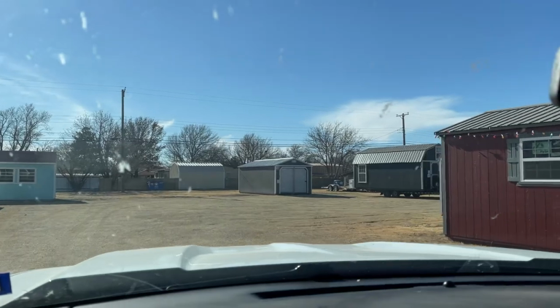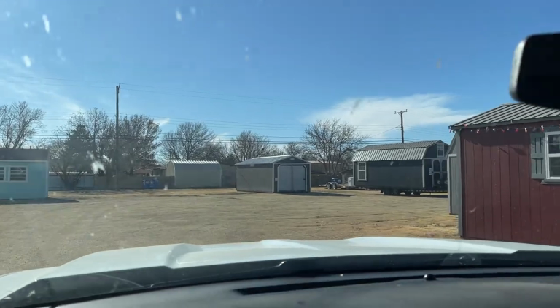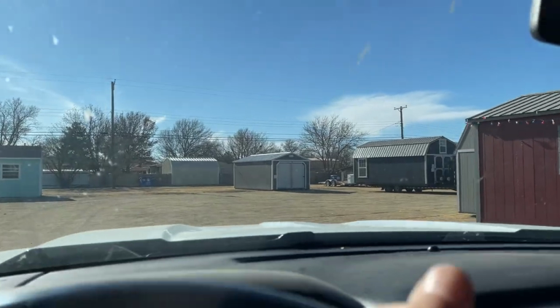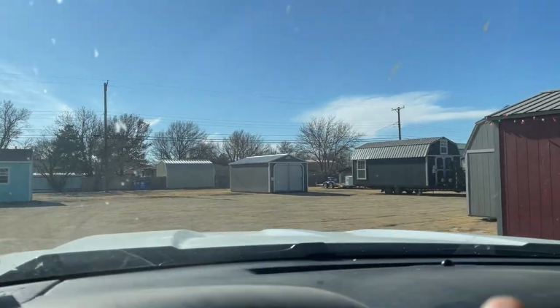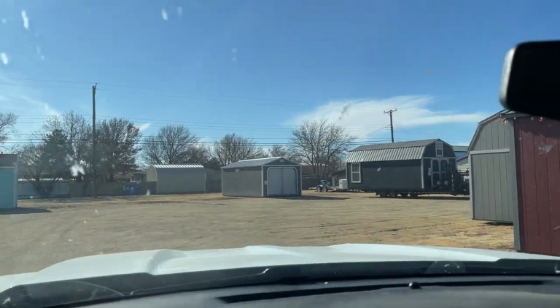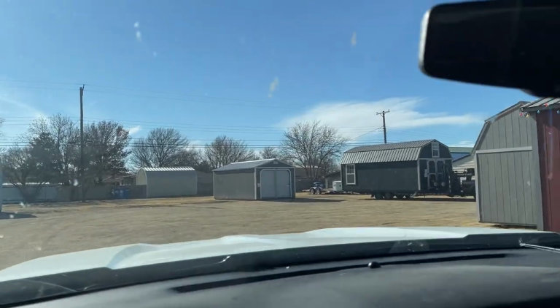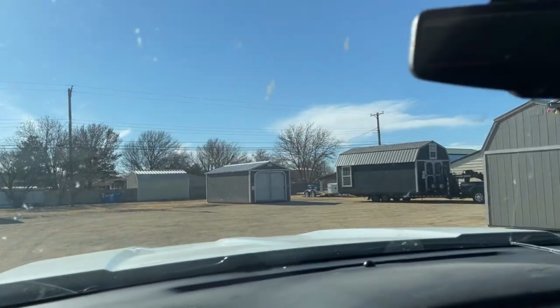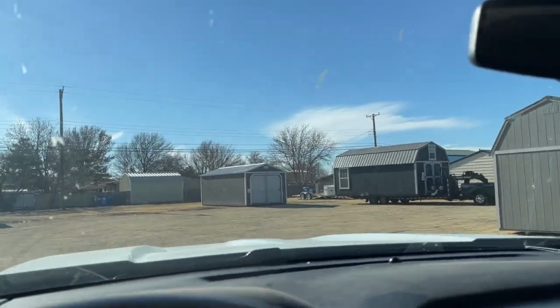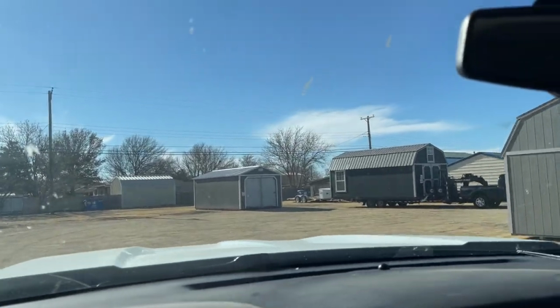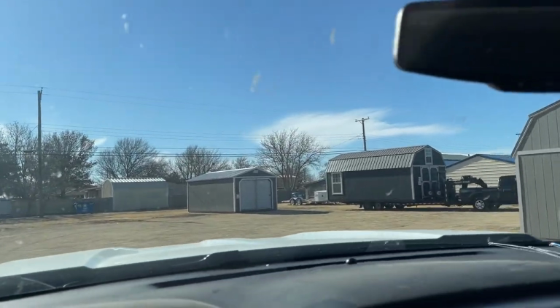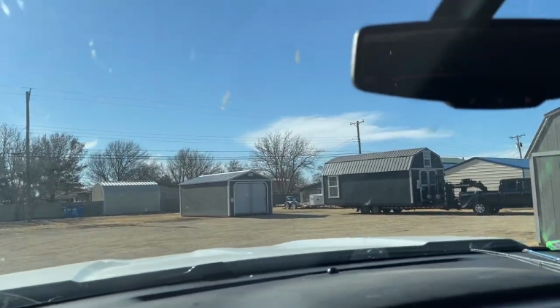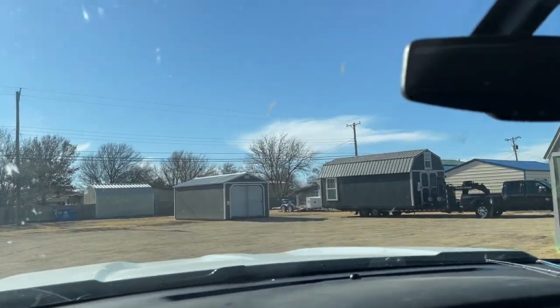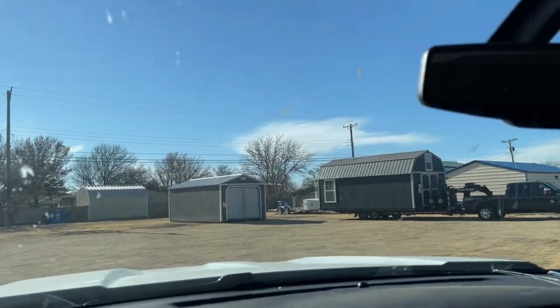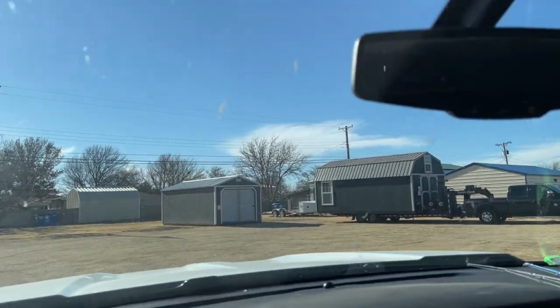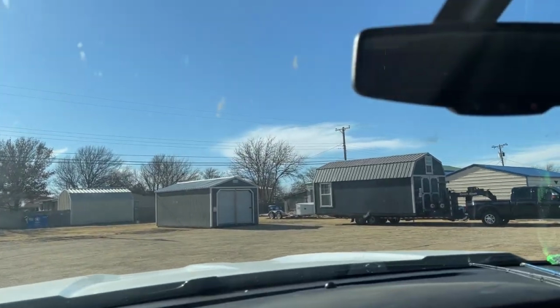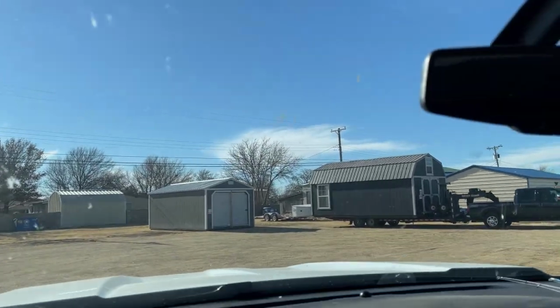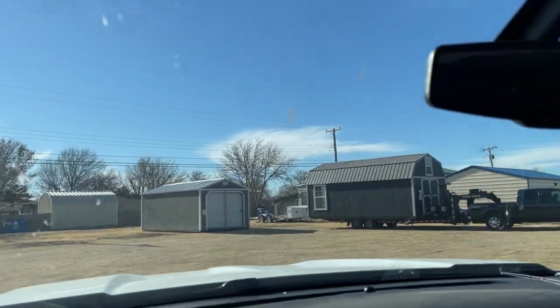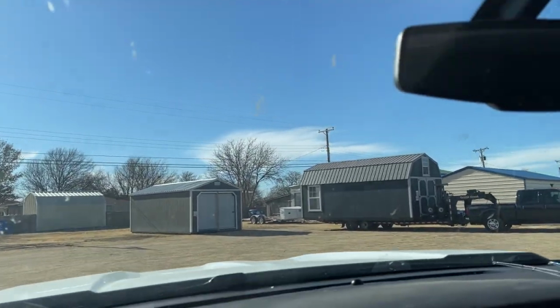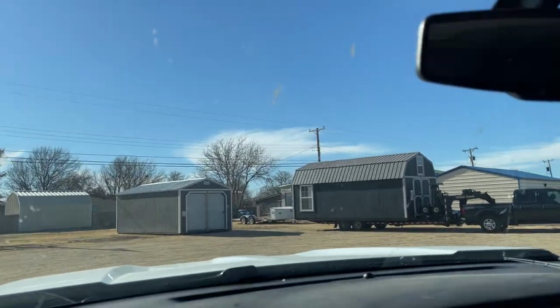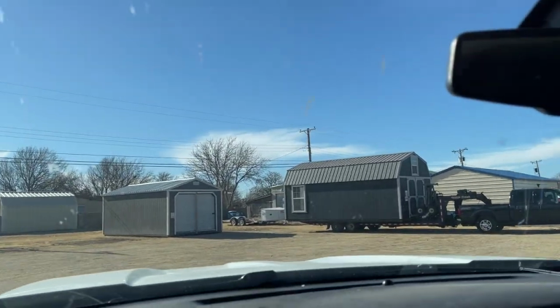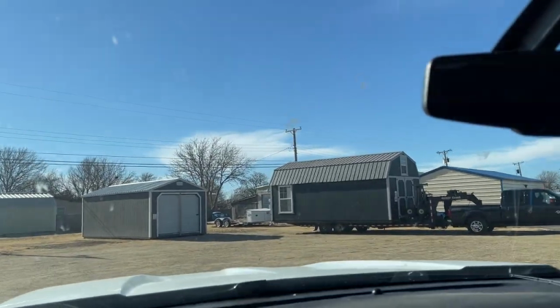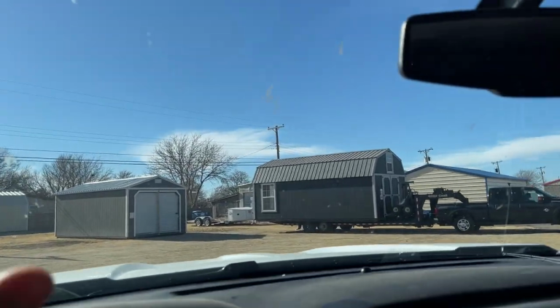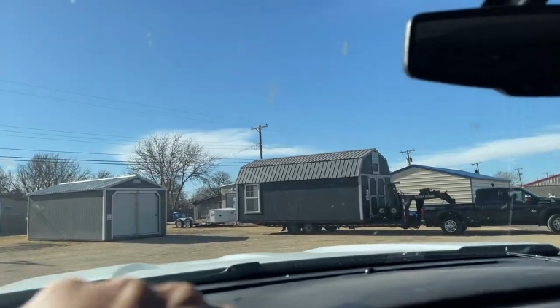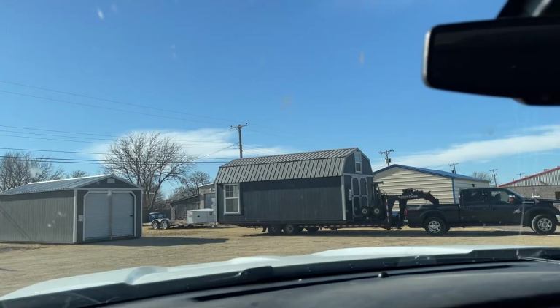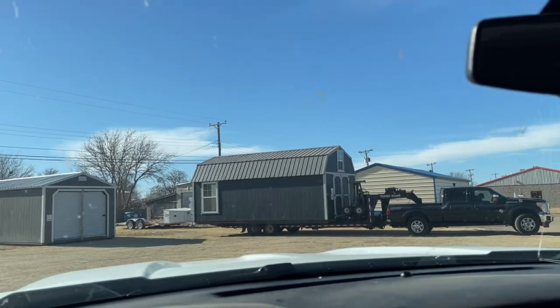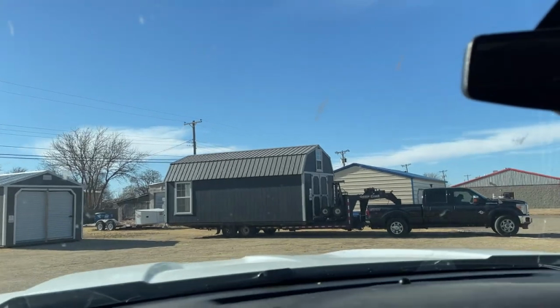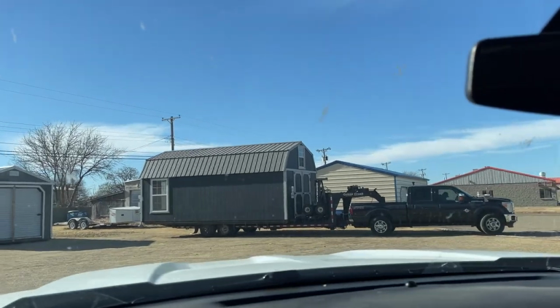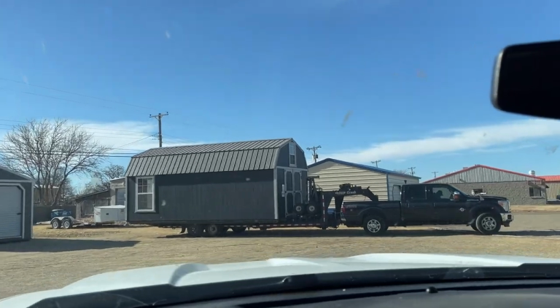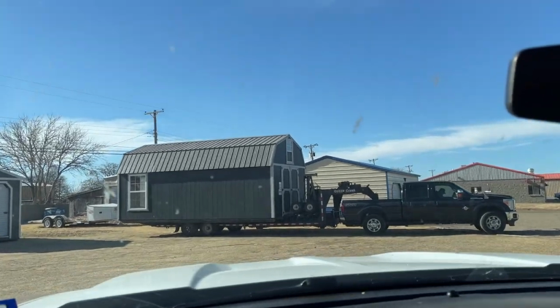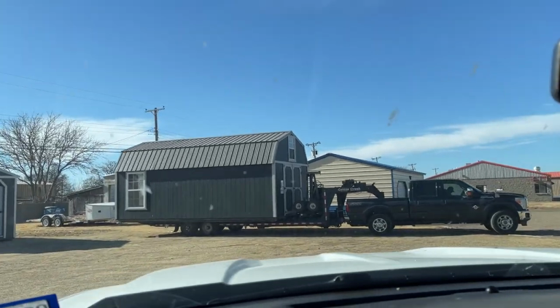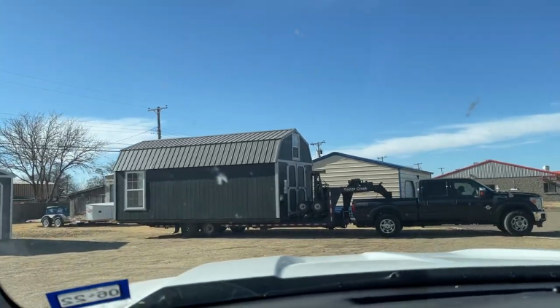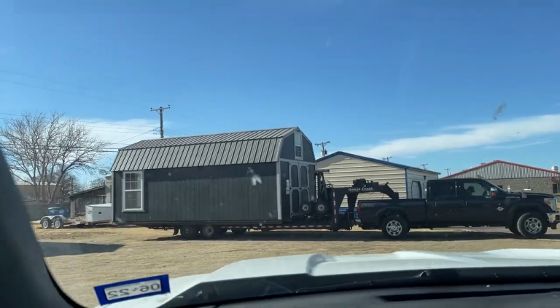There's a shed already loaded up ready to go. This guy's quick. All right, so he's gonna follow us out to the land.